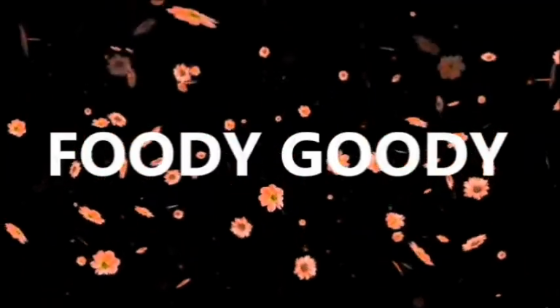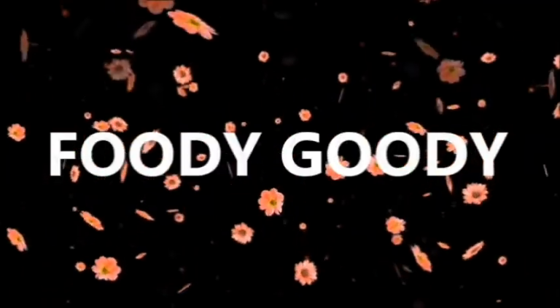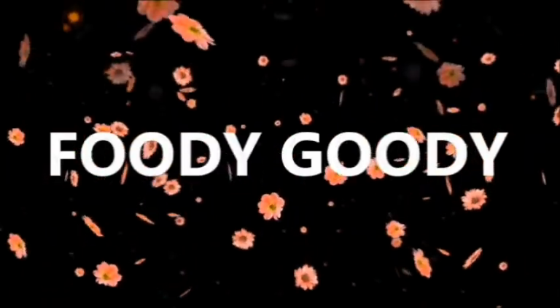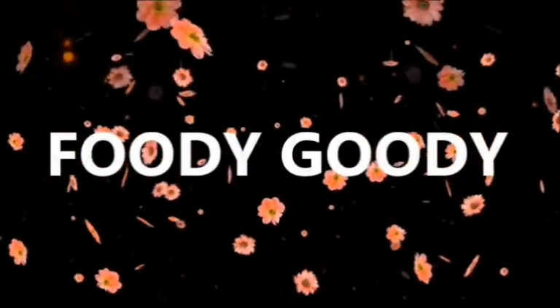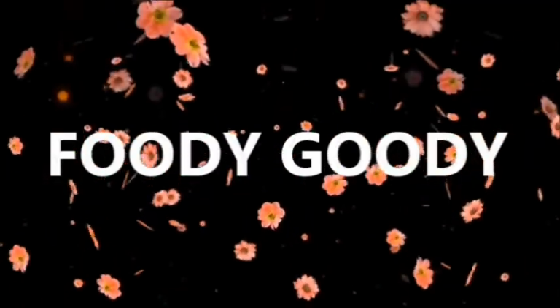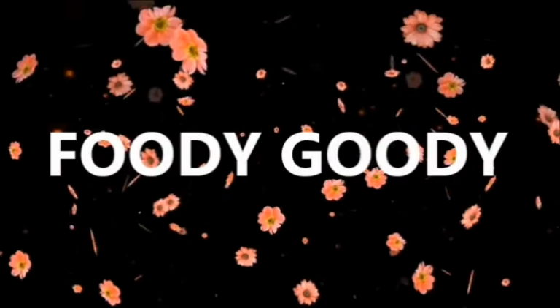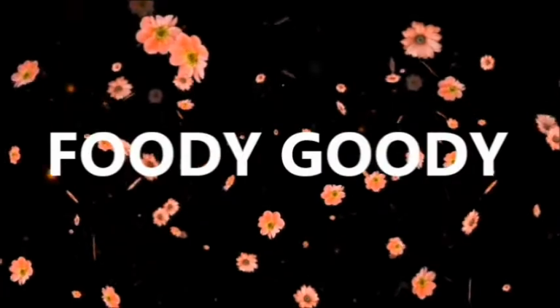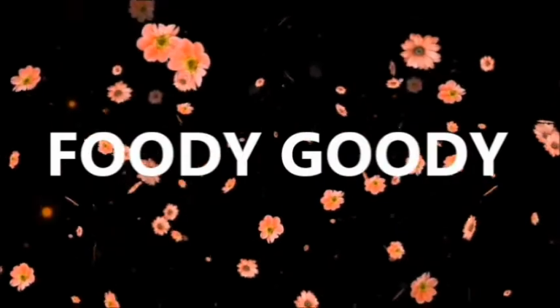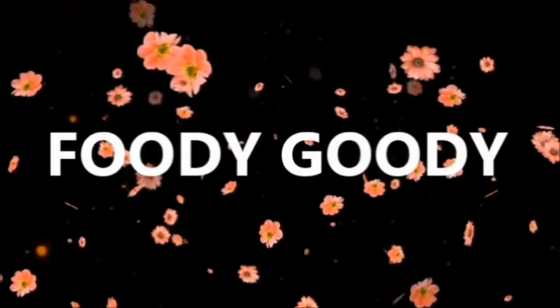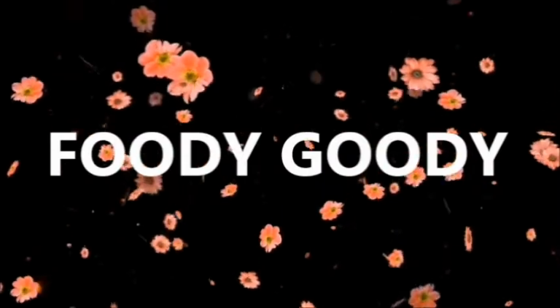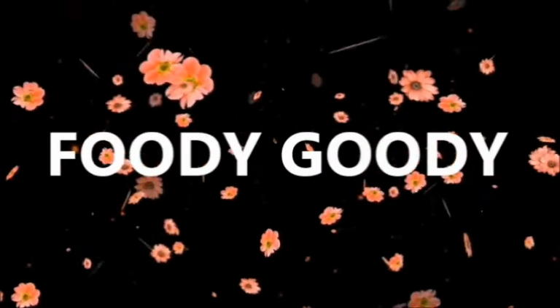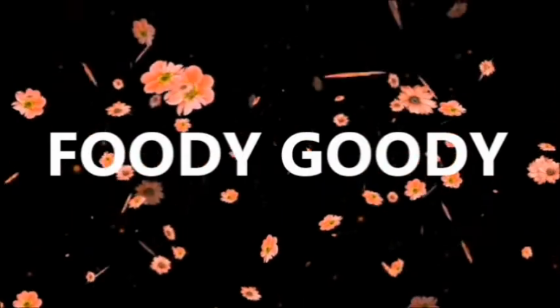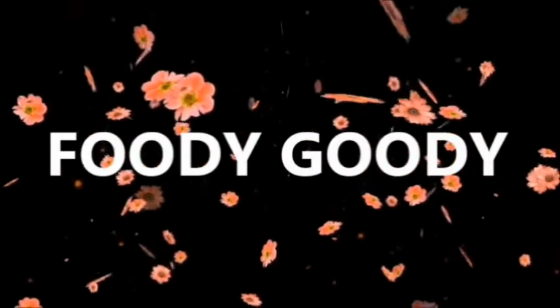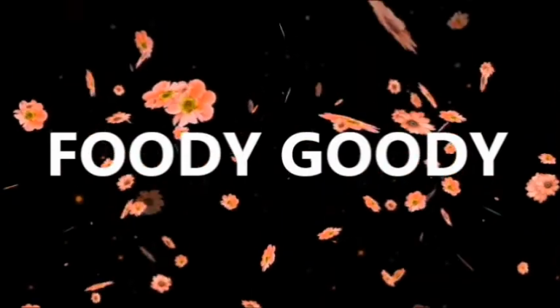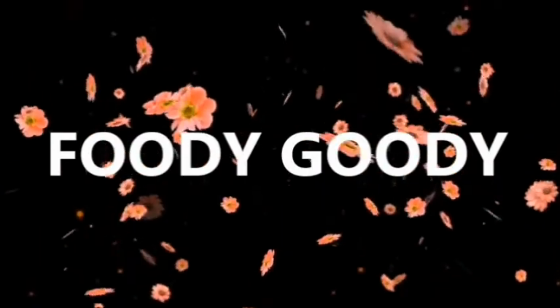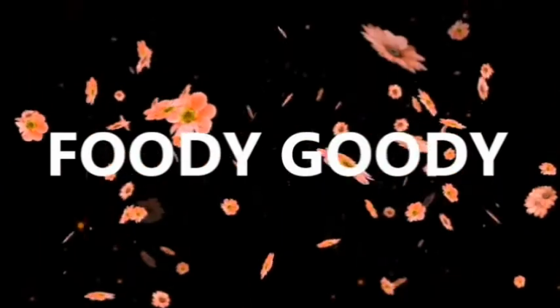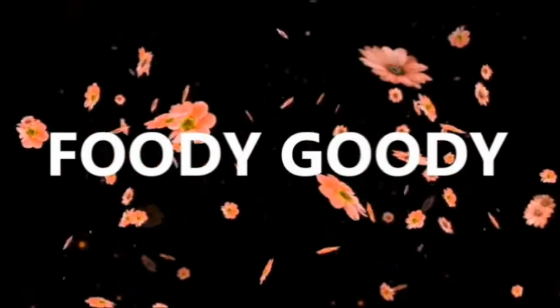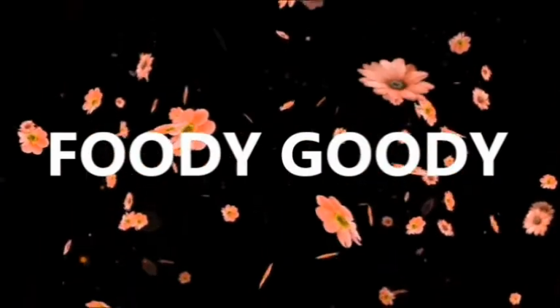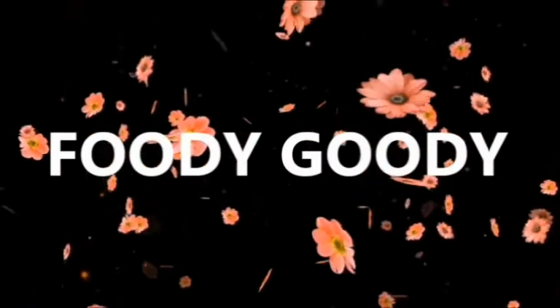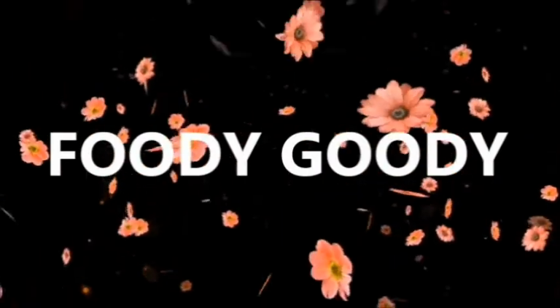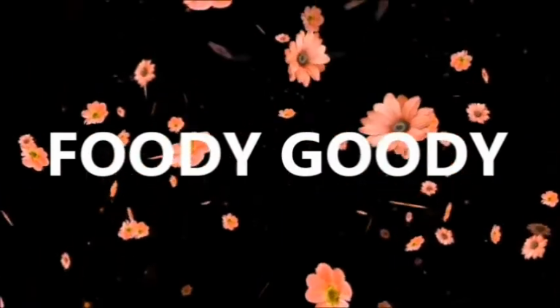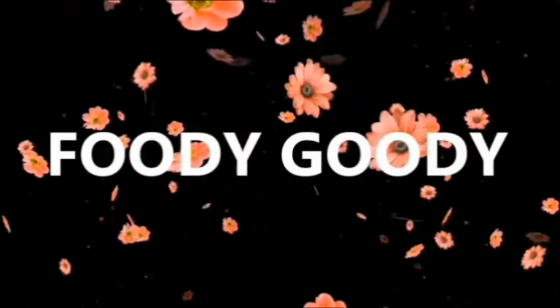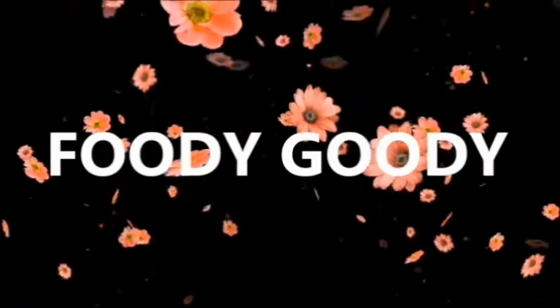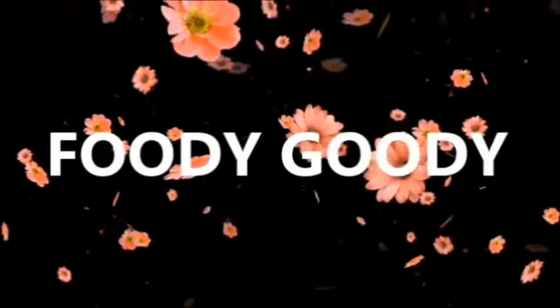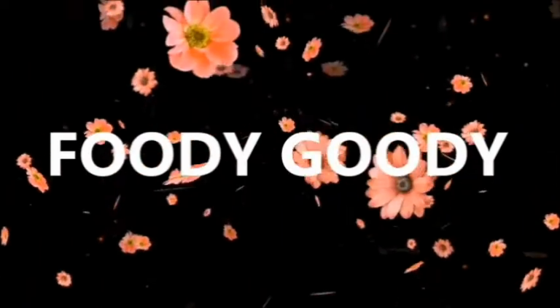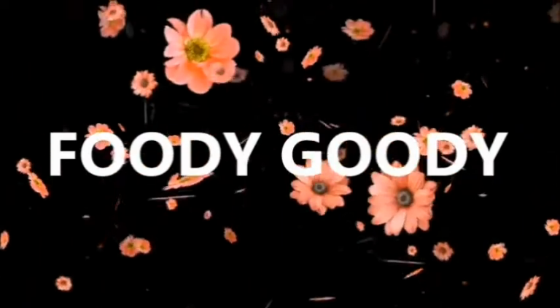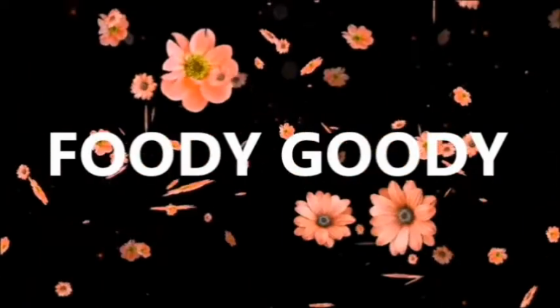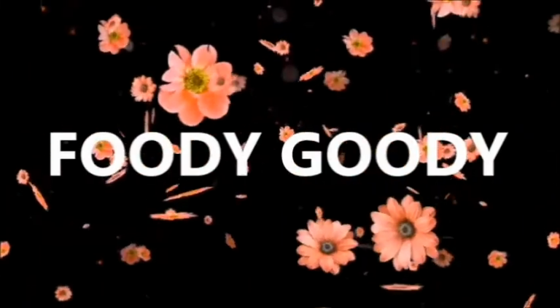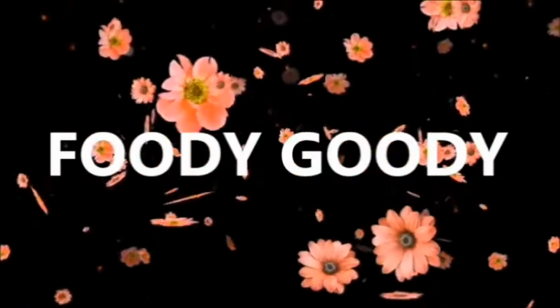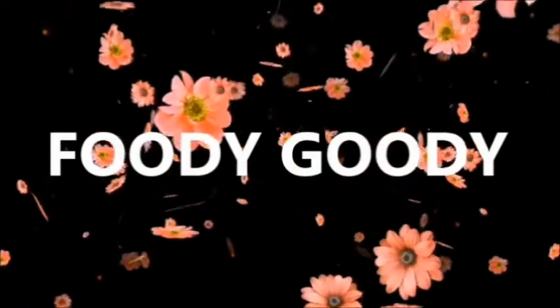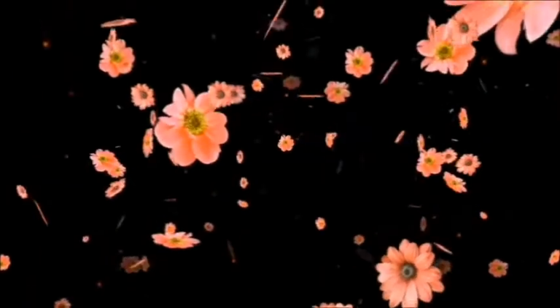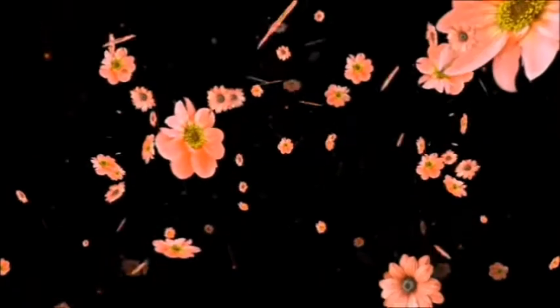Hello viewers, assalamu alaikum, welcome to my channel.